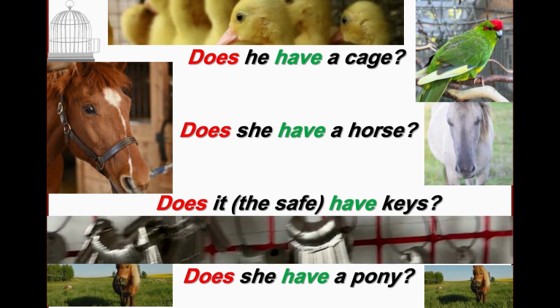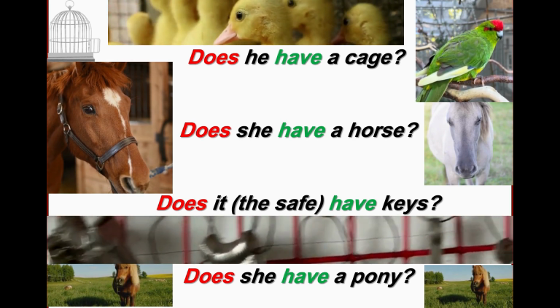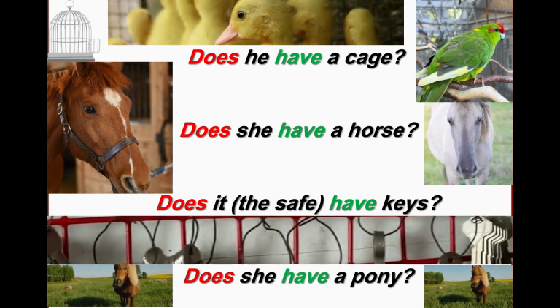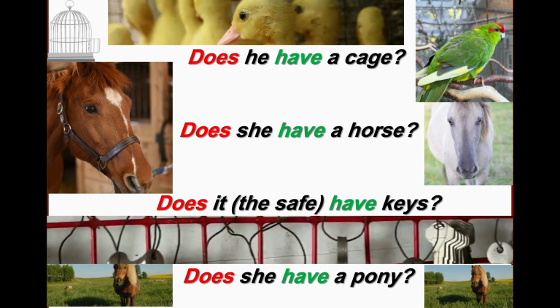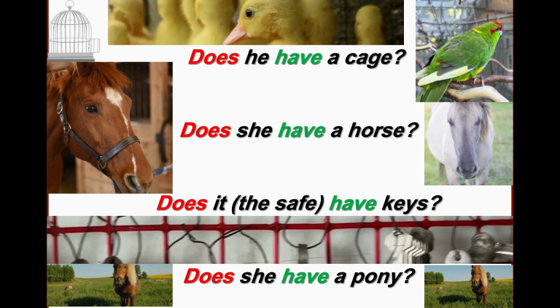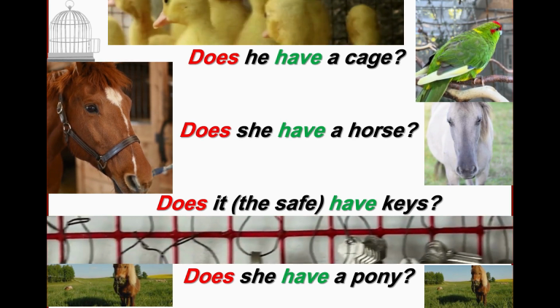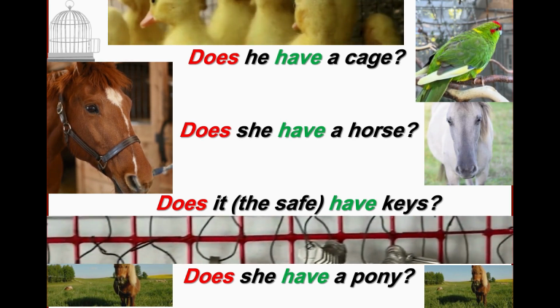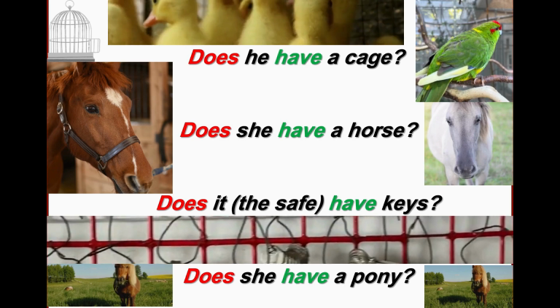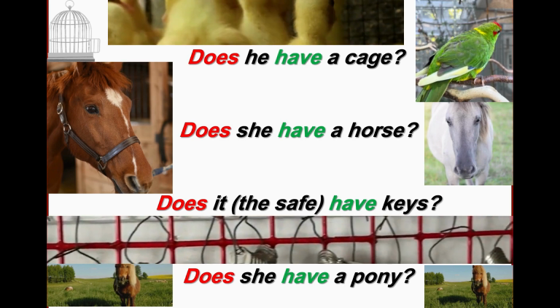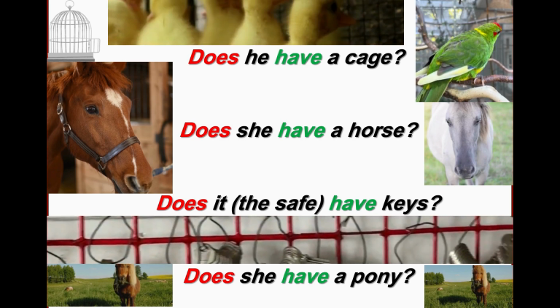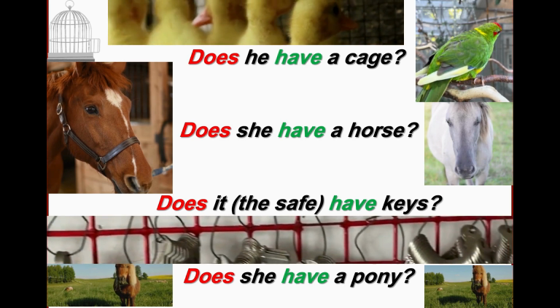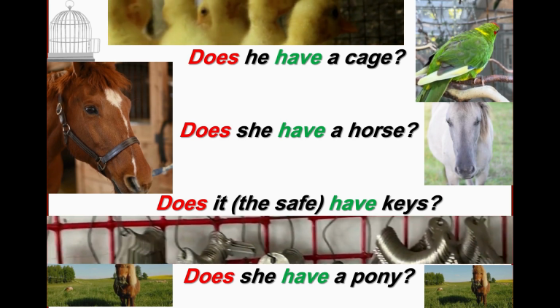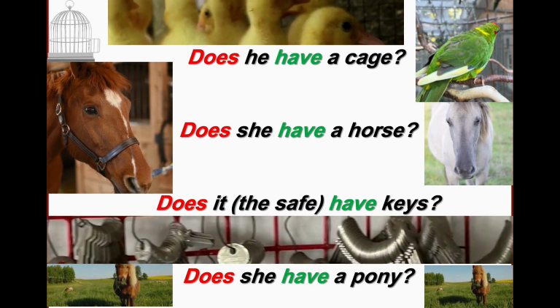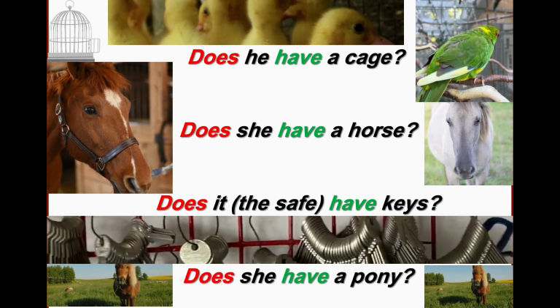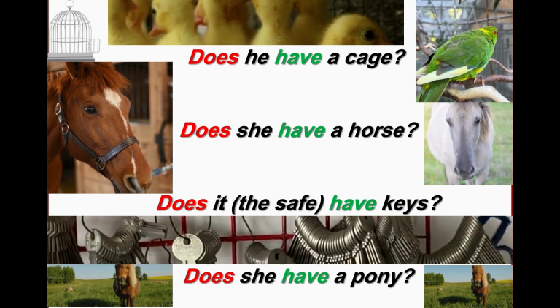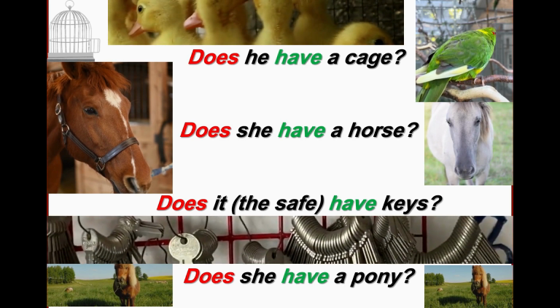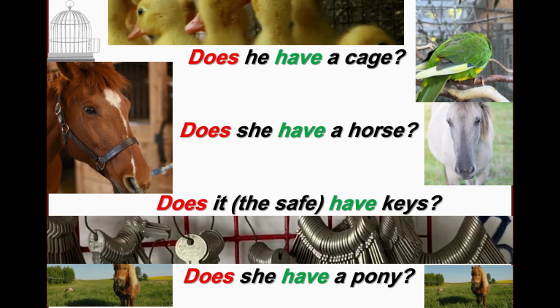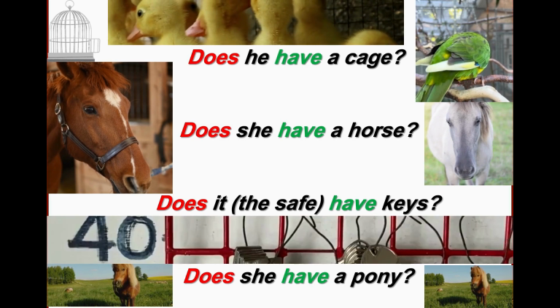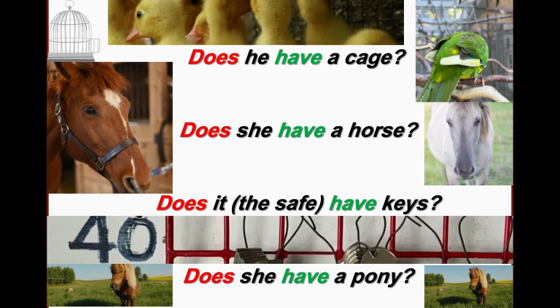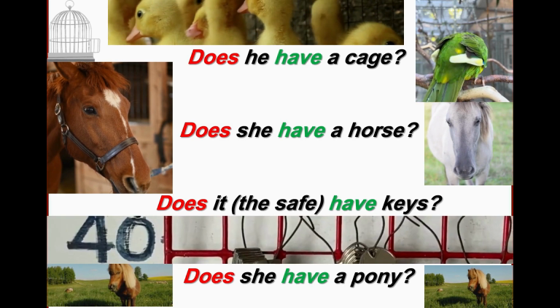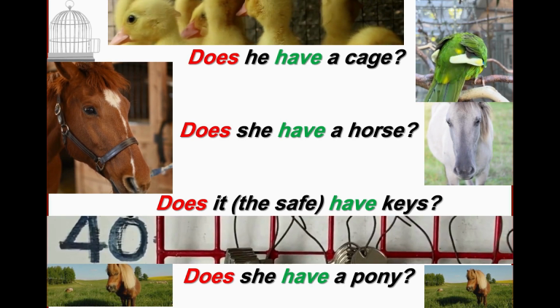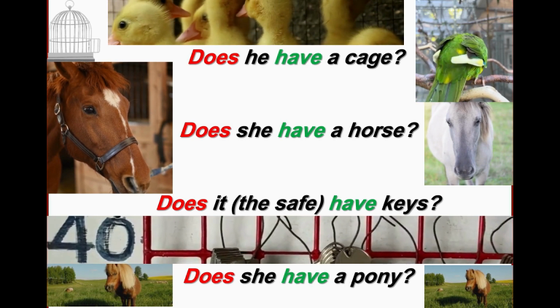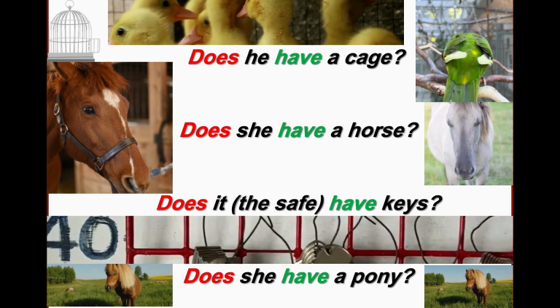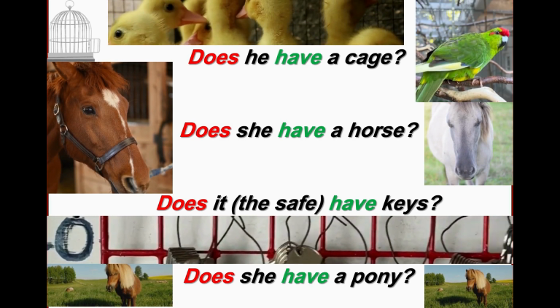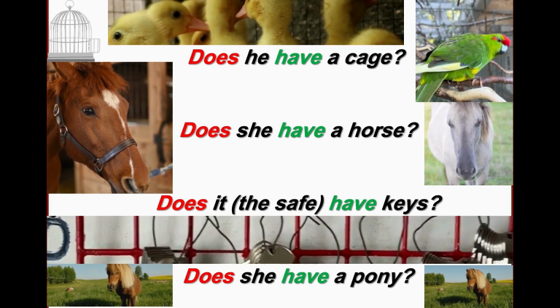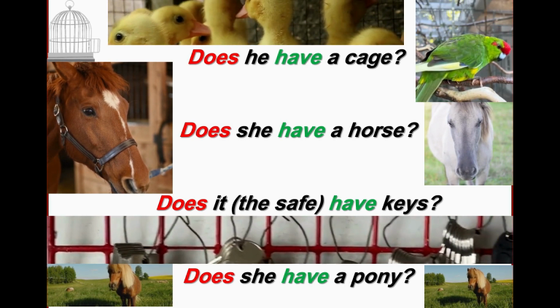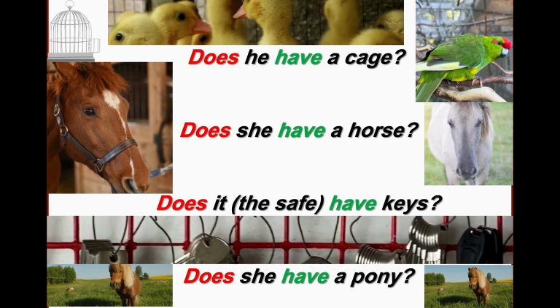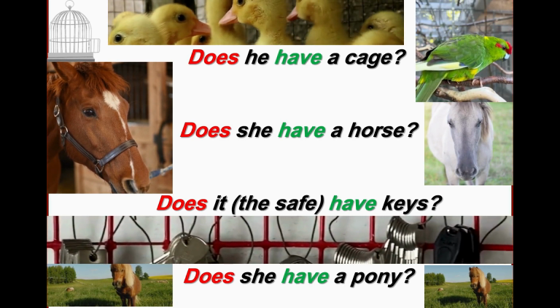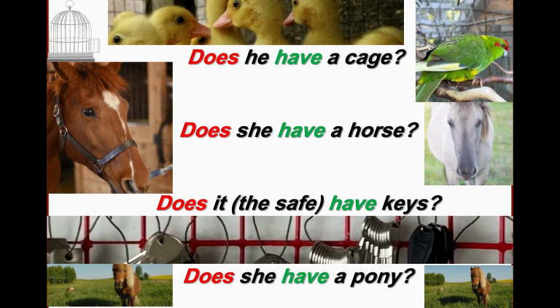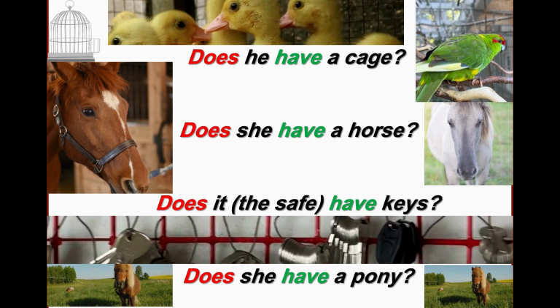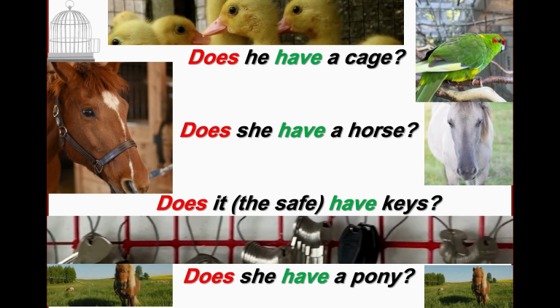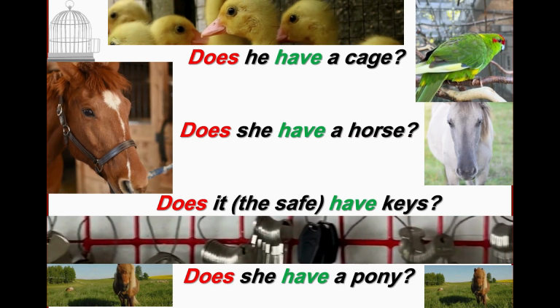Does she have a pony? So pony is a small horse. Let's see more examples.